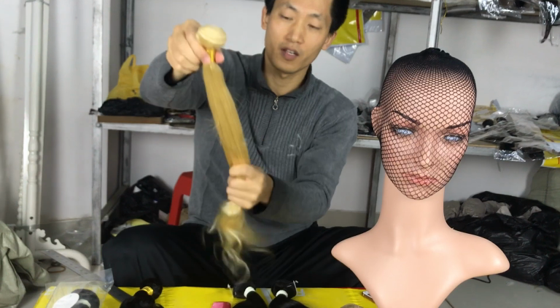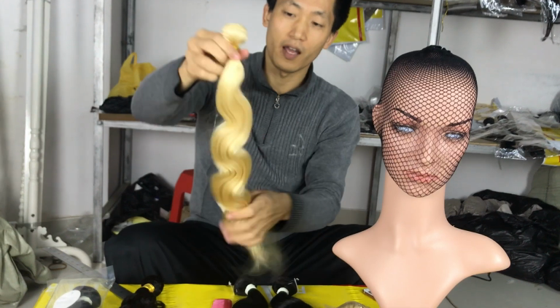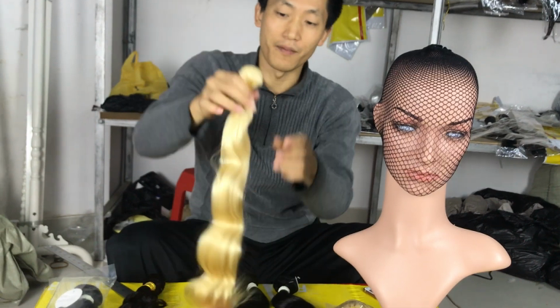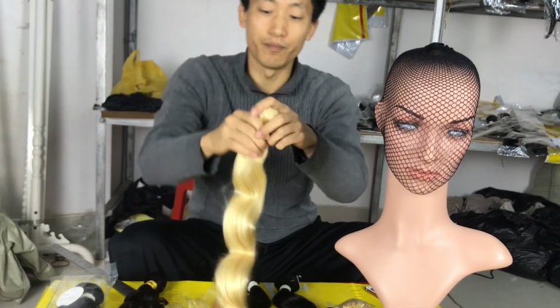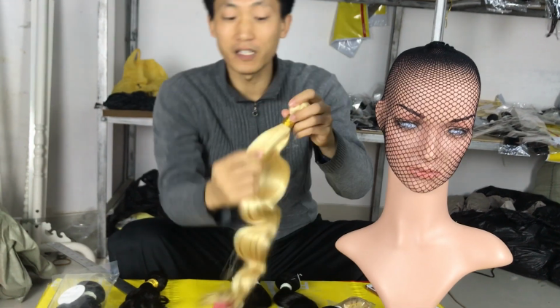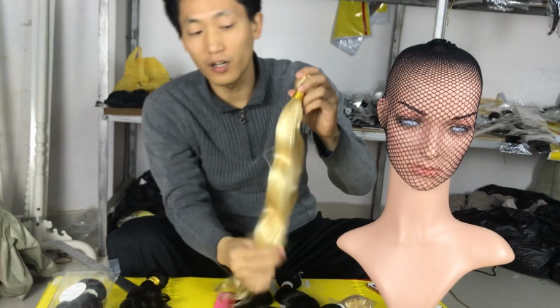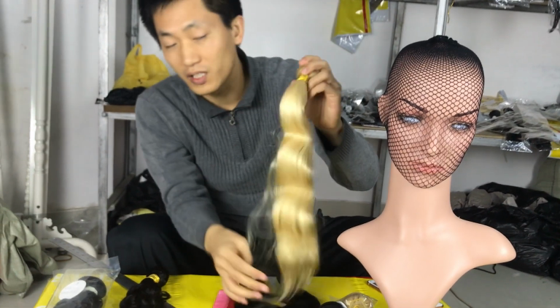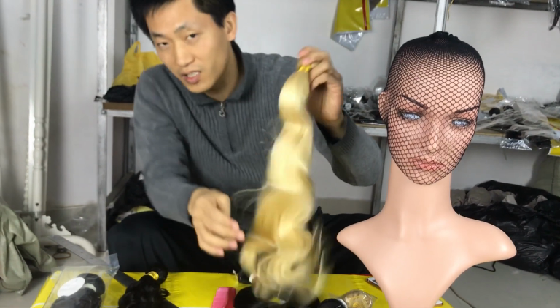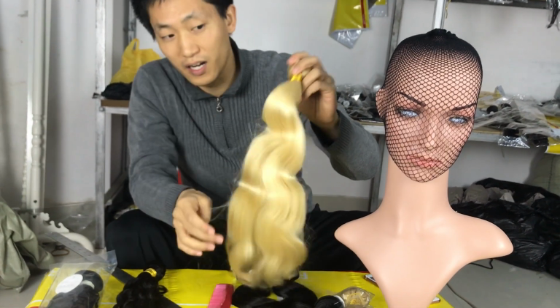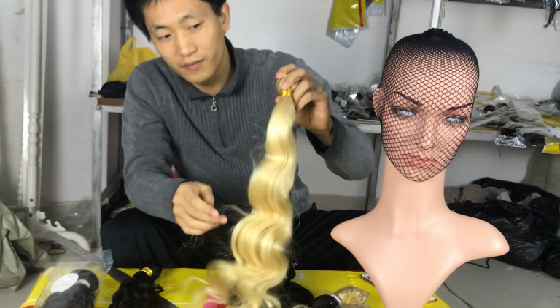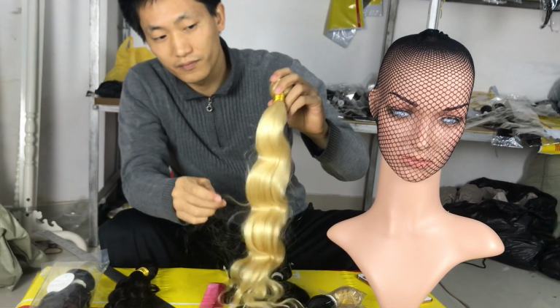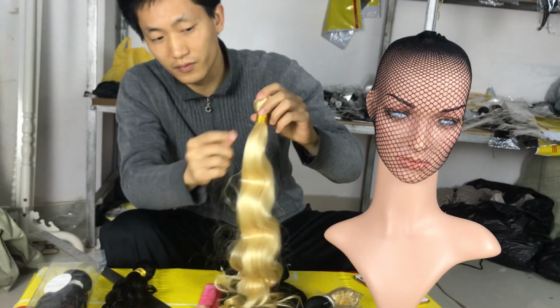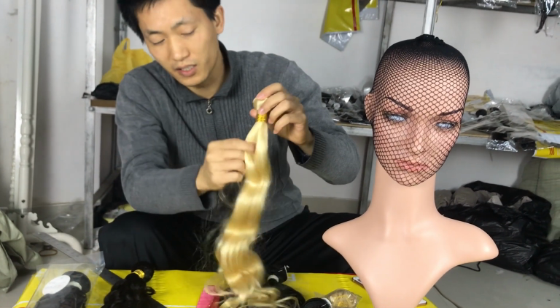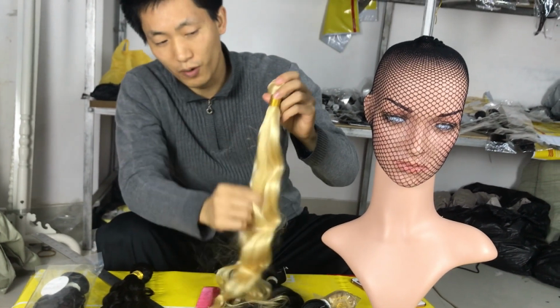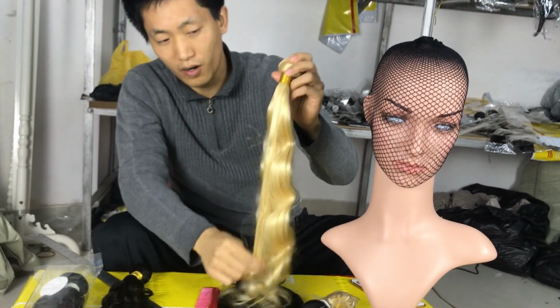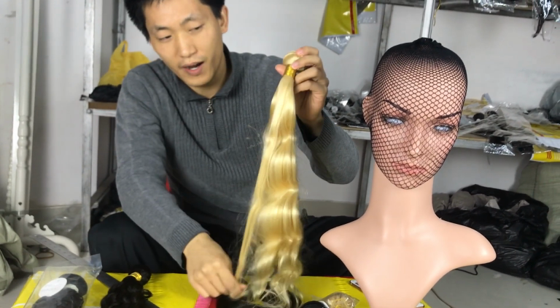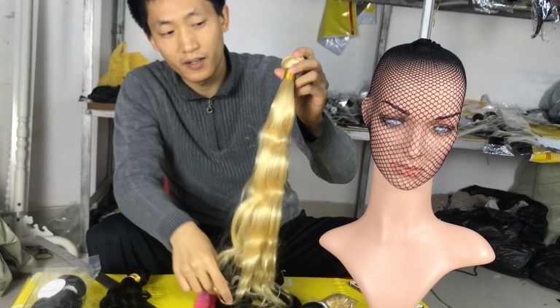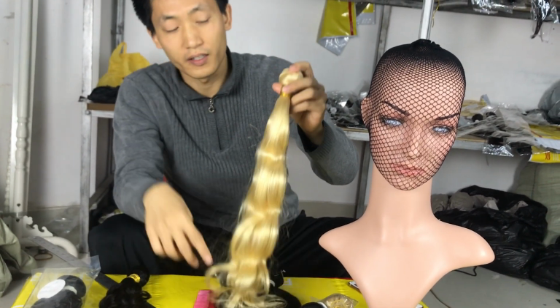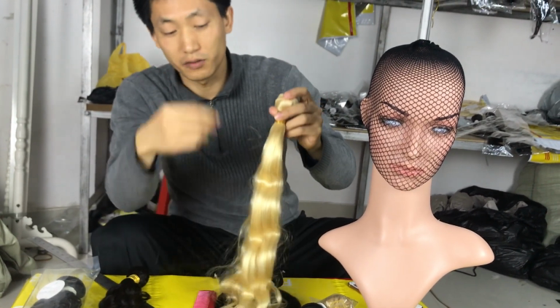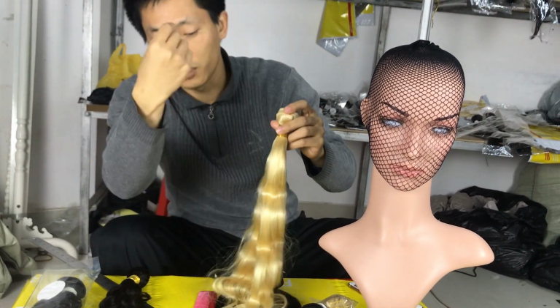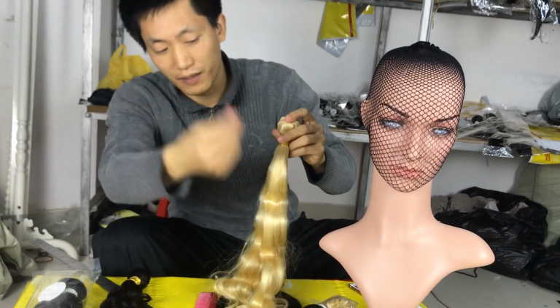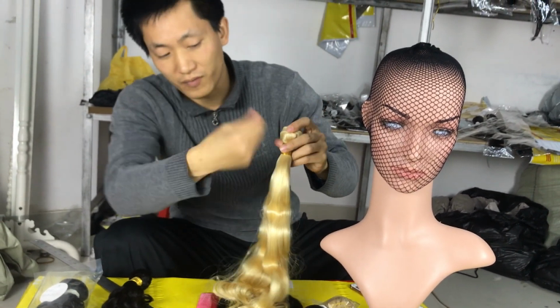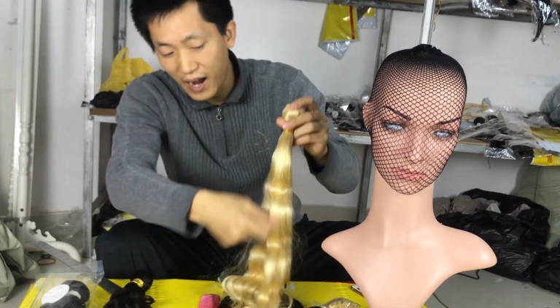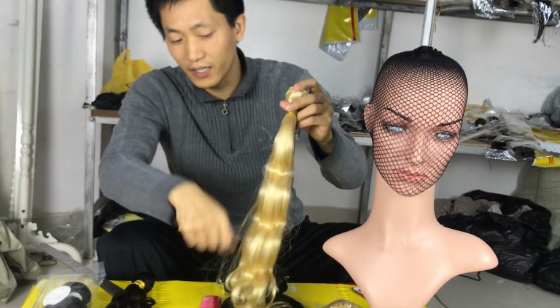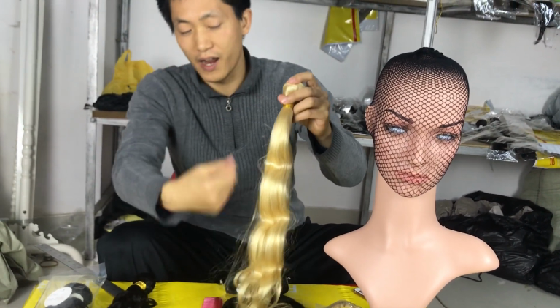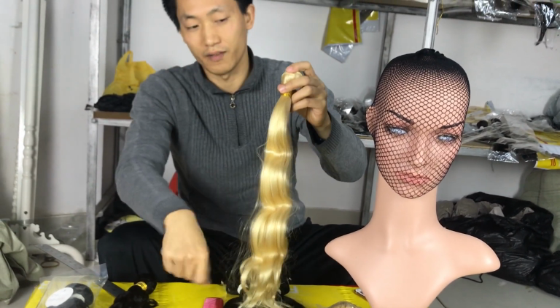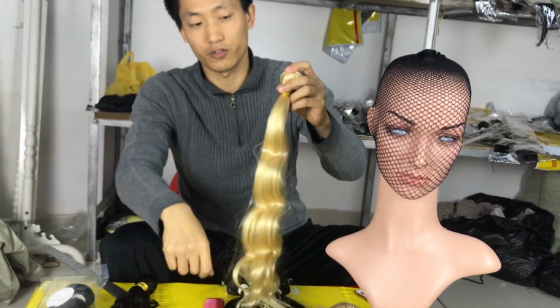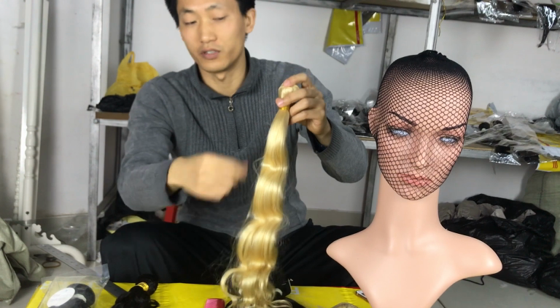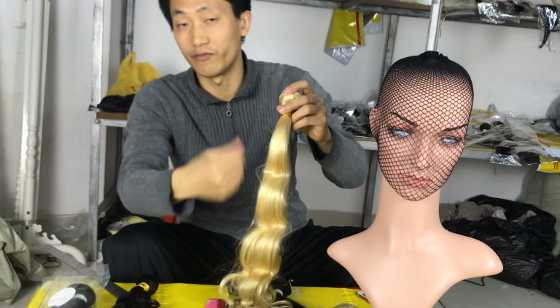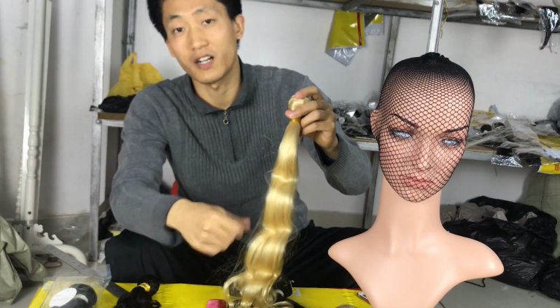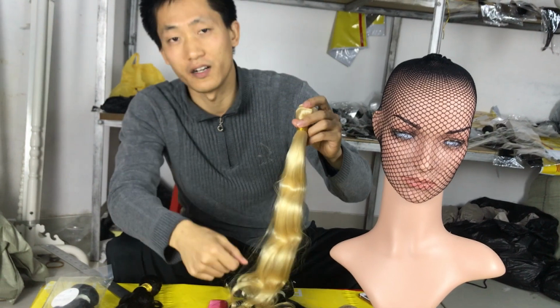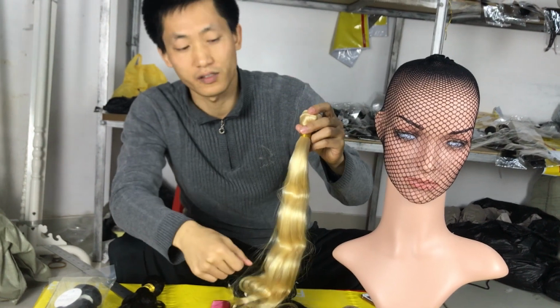Based on this brown hair color, you can still dye the hair to different colors.